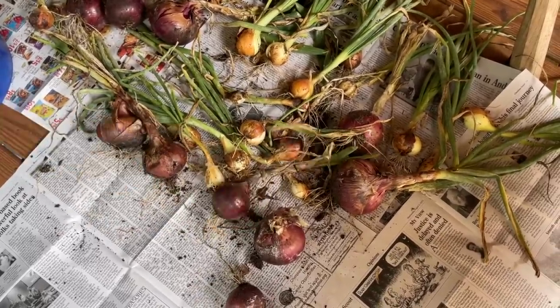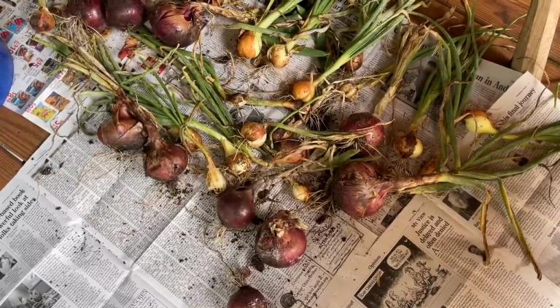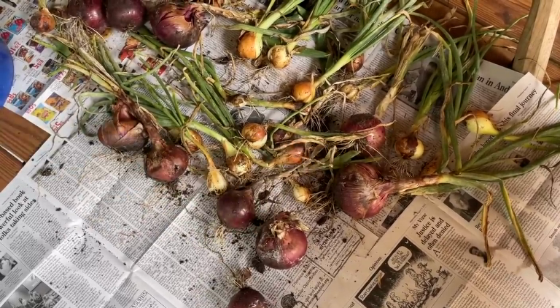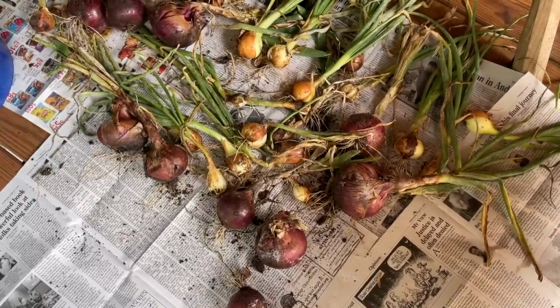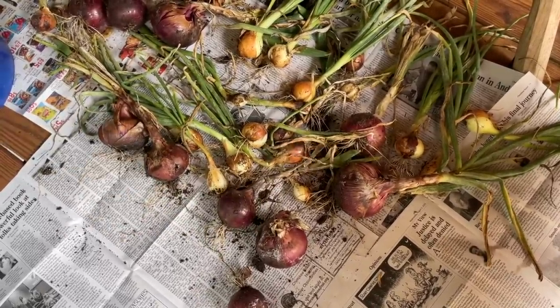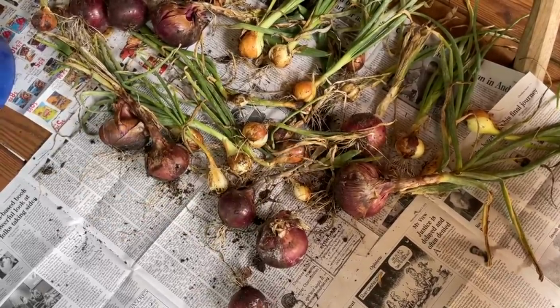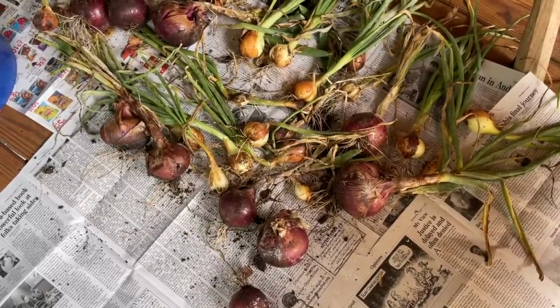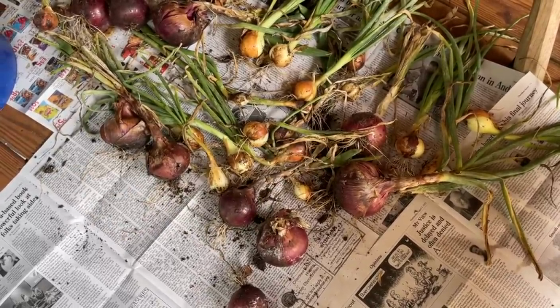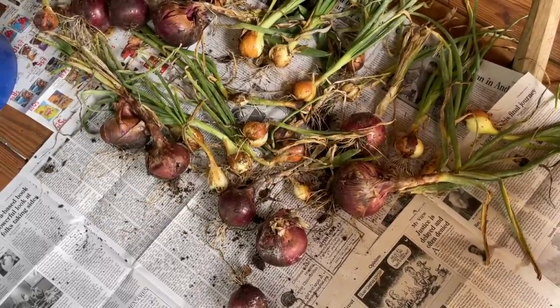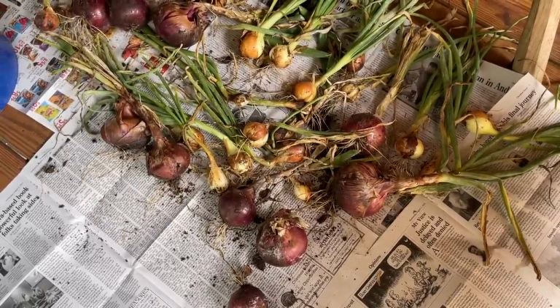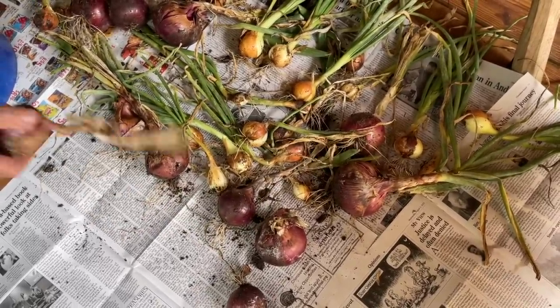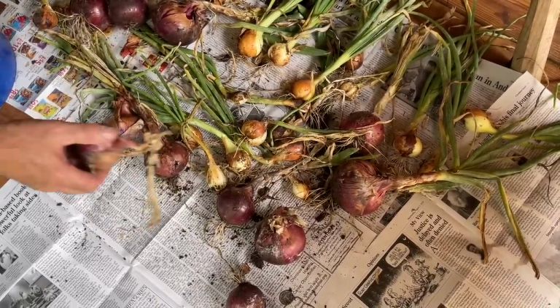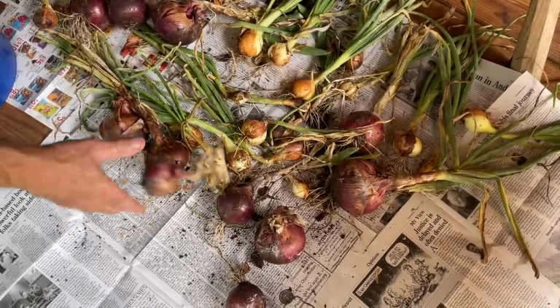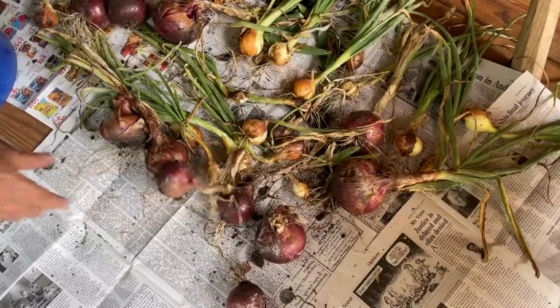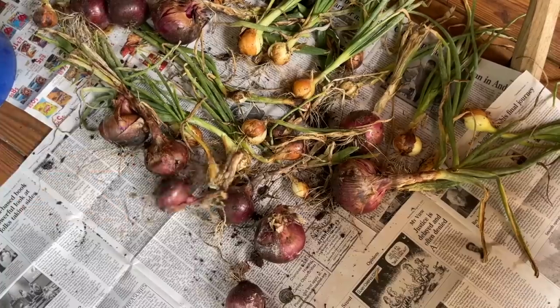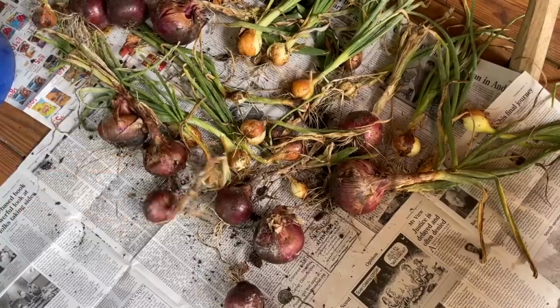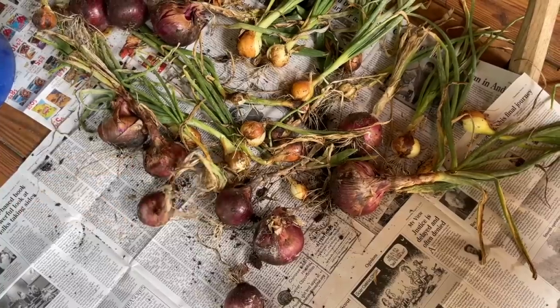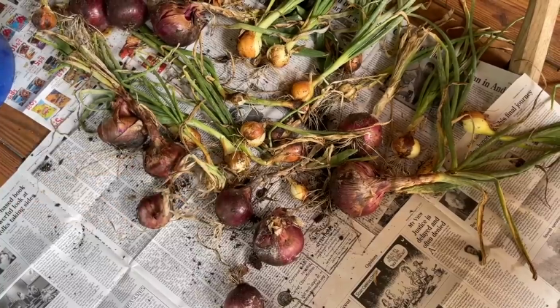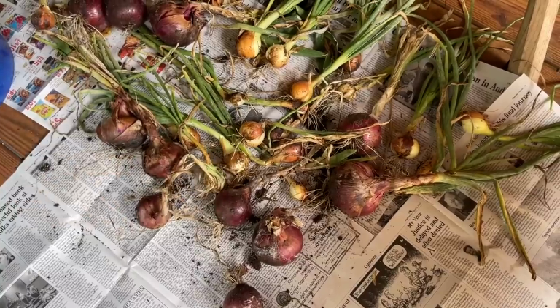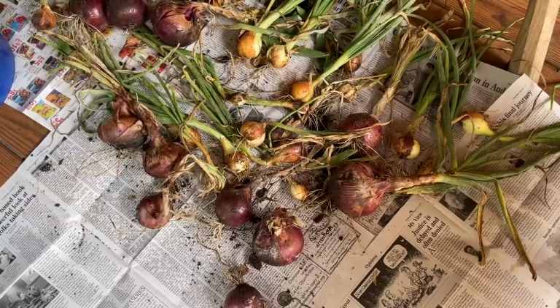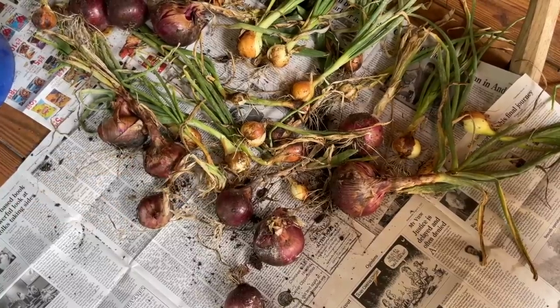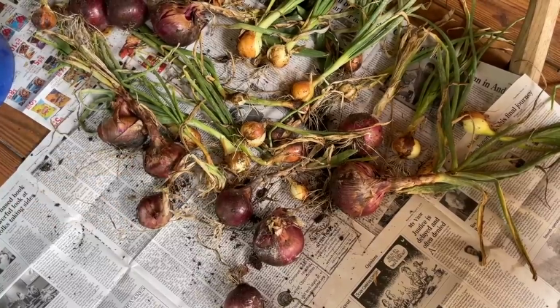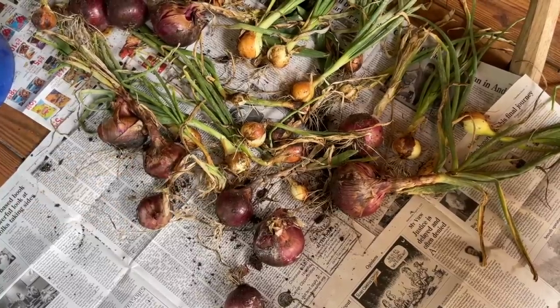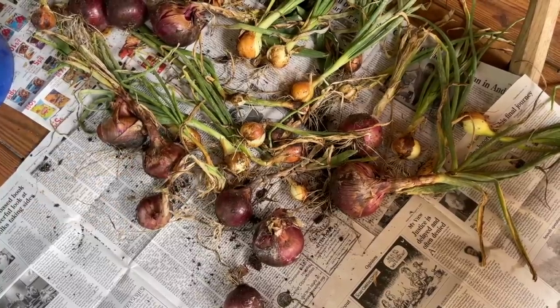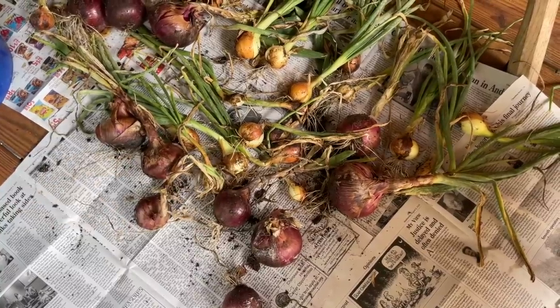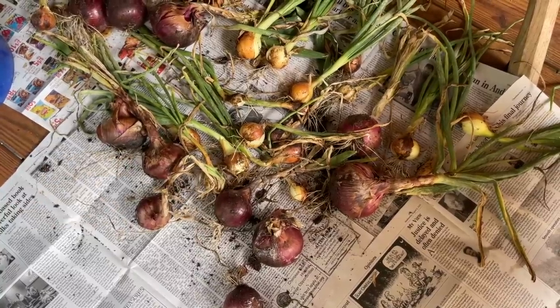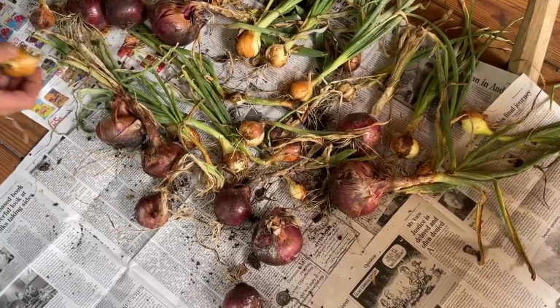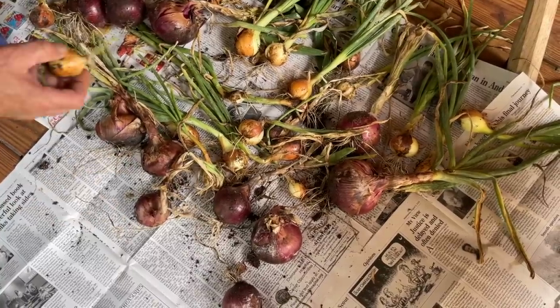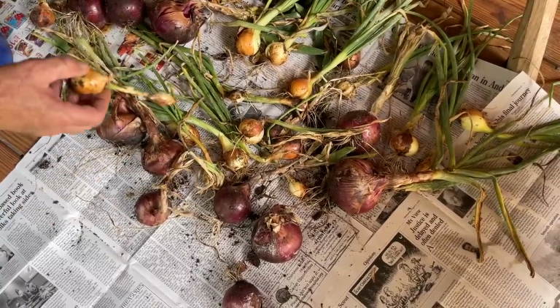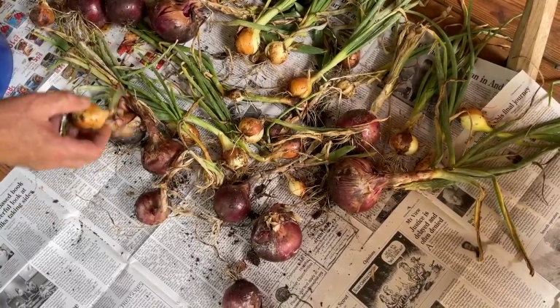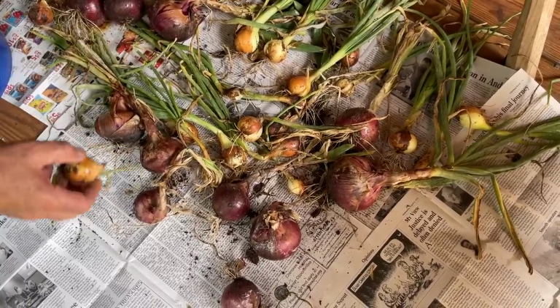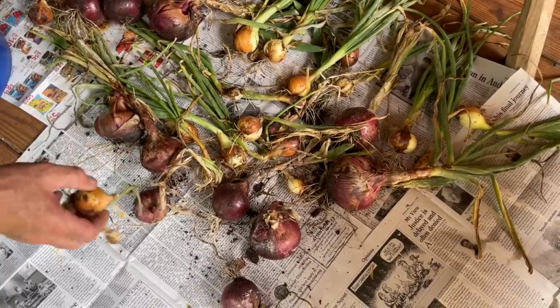We're going to have to try one of the big red ones really quickly, aren't we? See what we think about them.